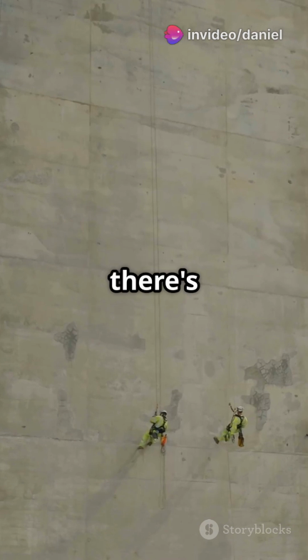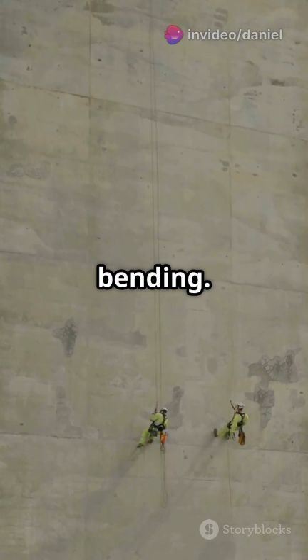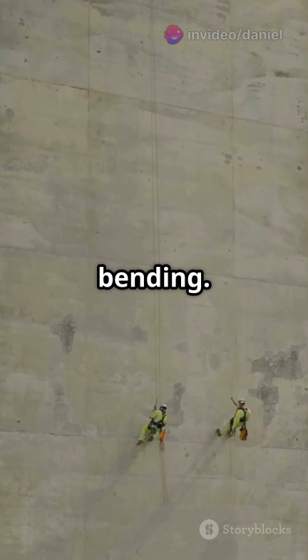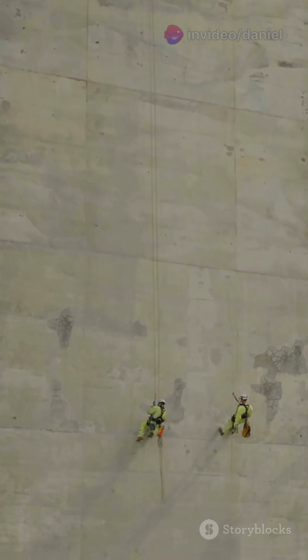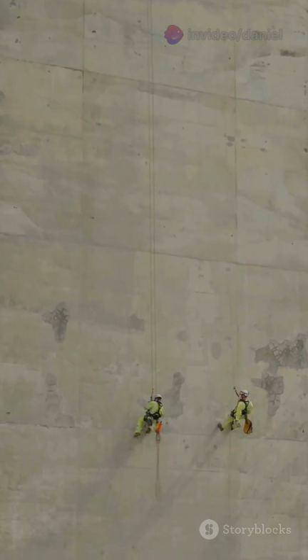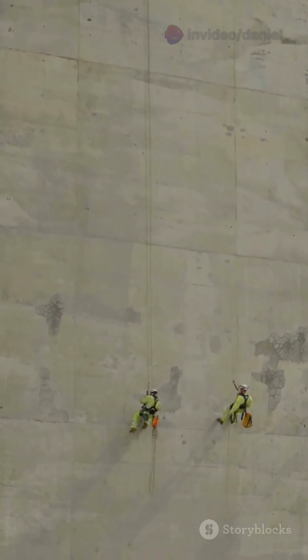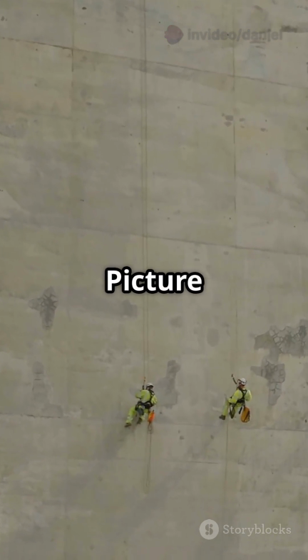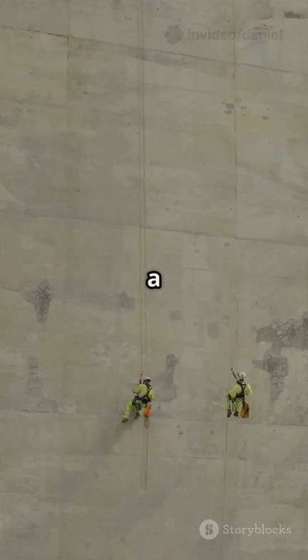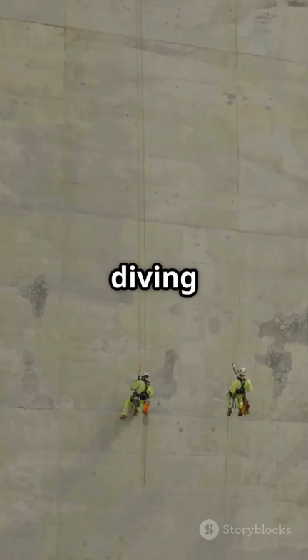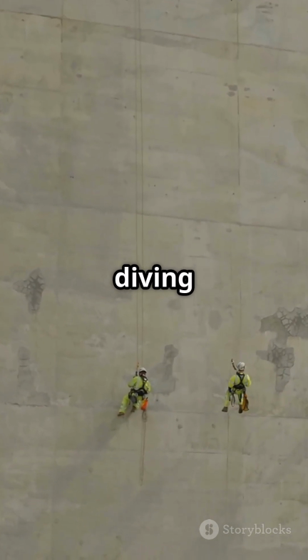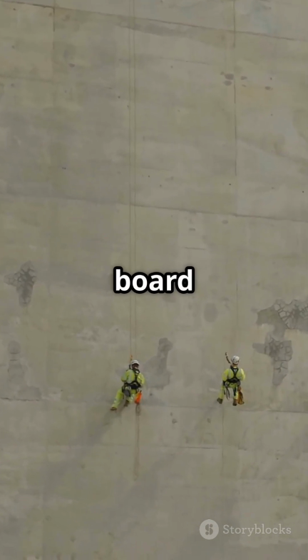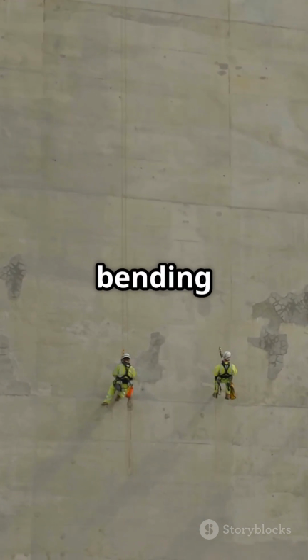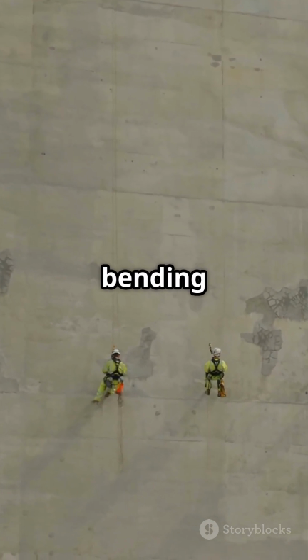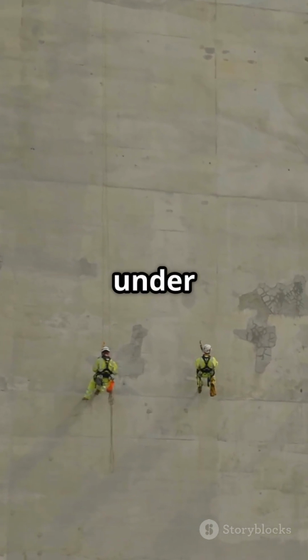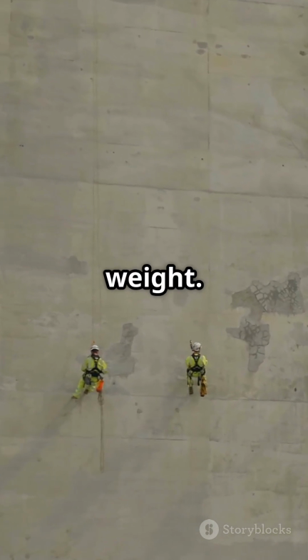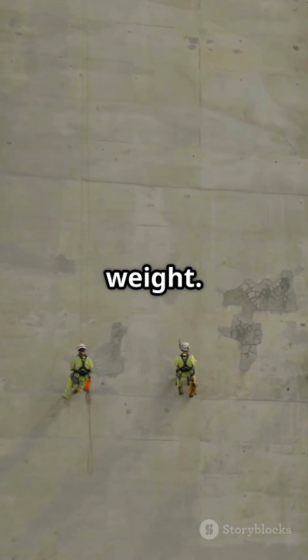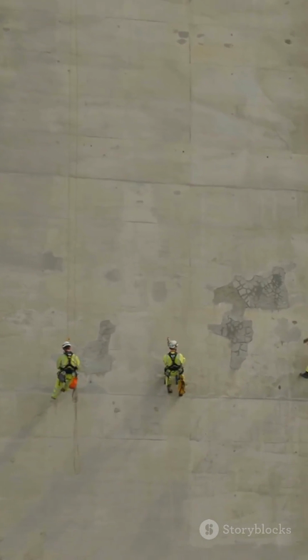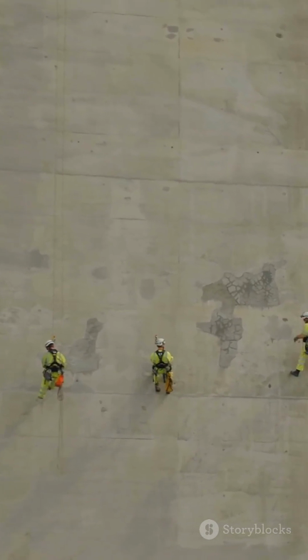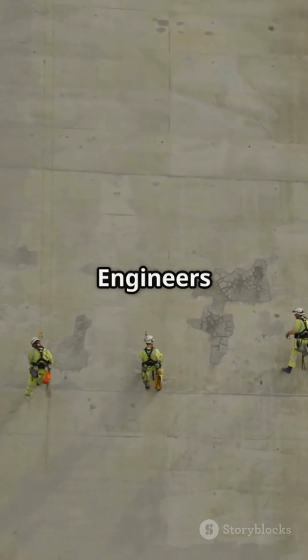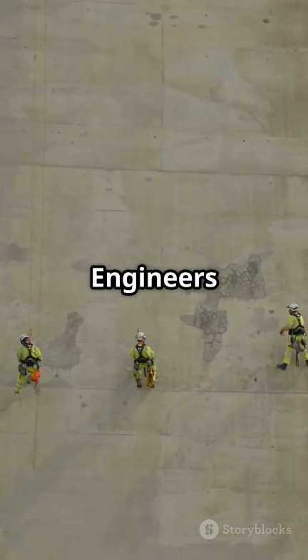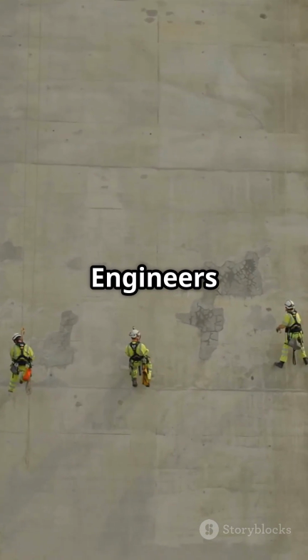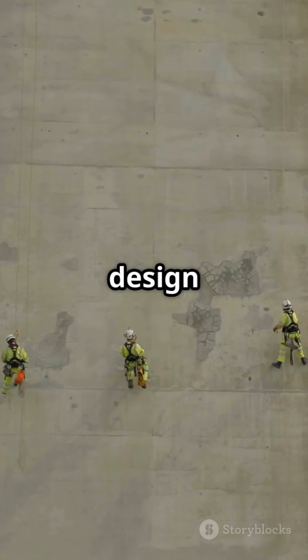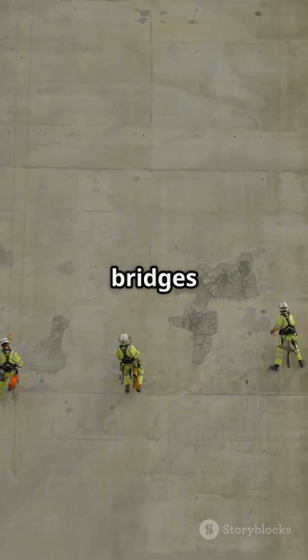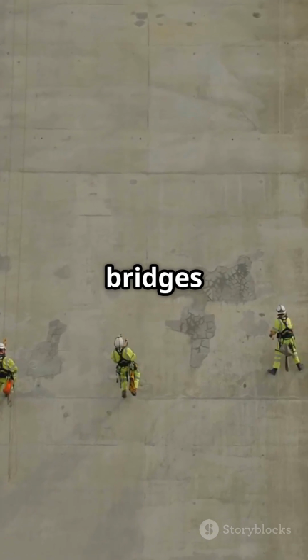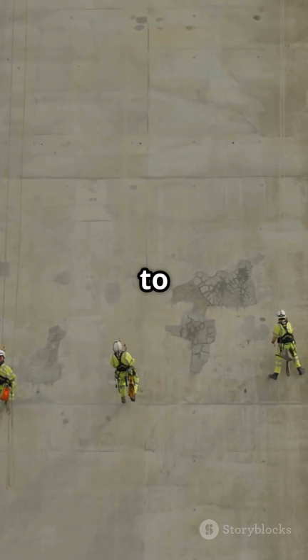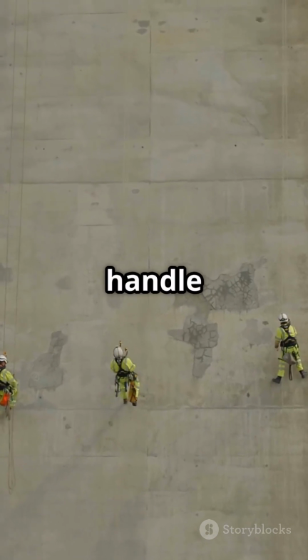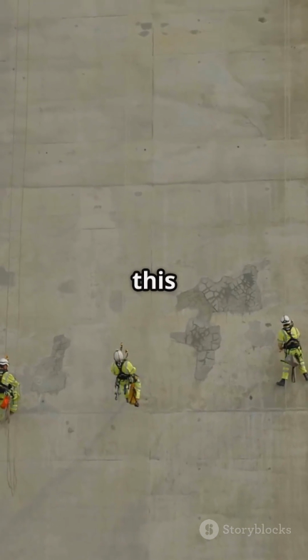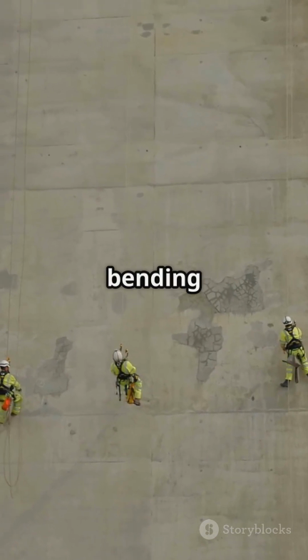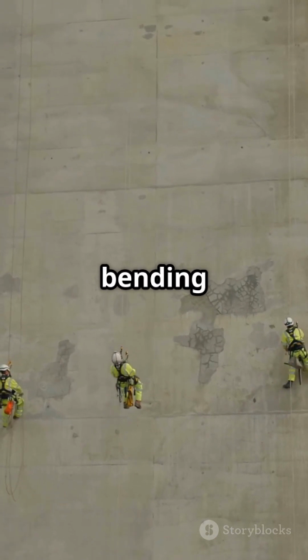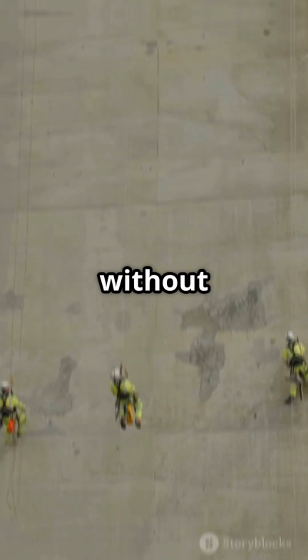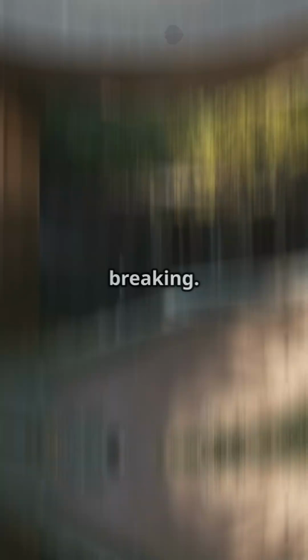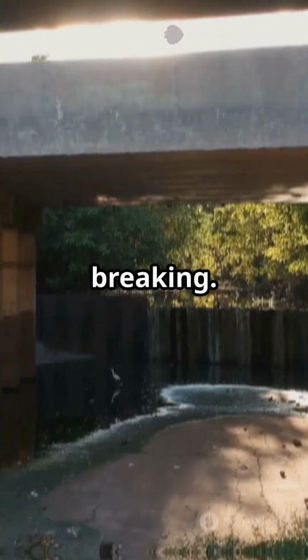Then there's bending. Picture a diving board bending under weight. Engineers design bridges to handle this bending without breaking.